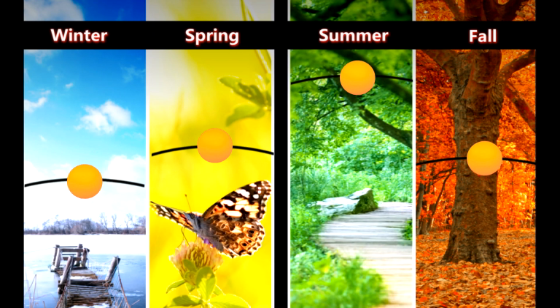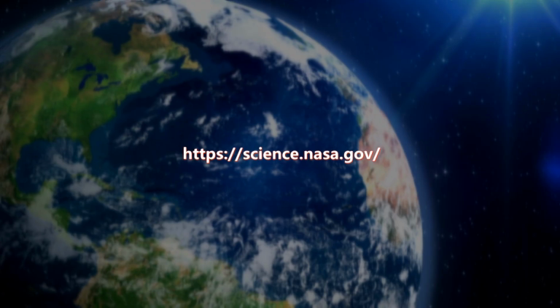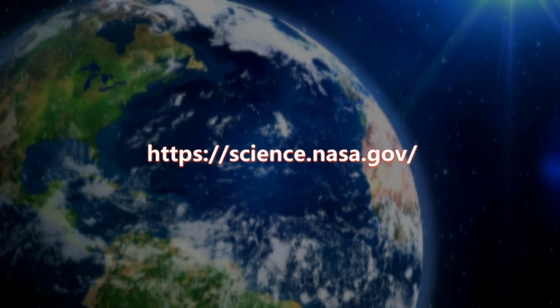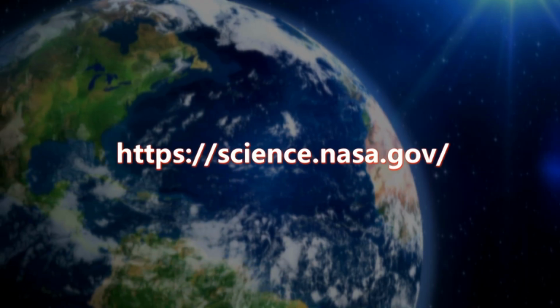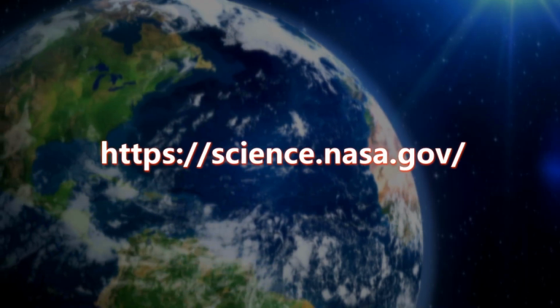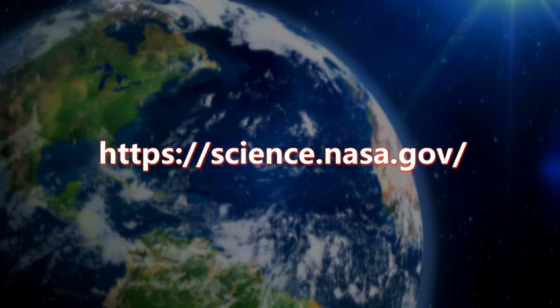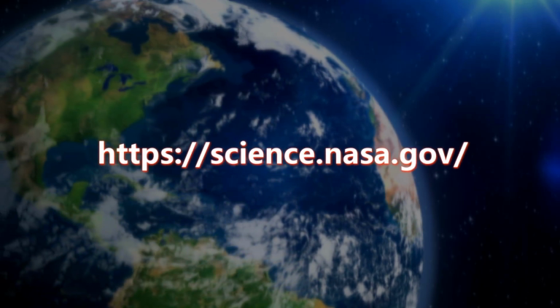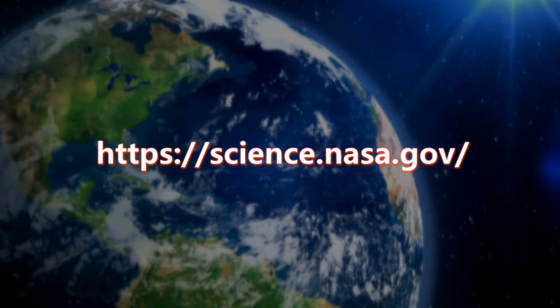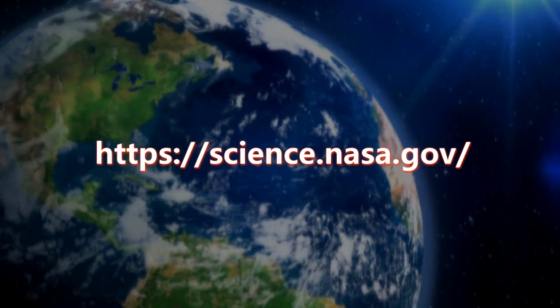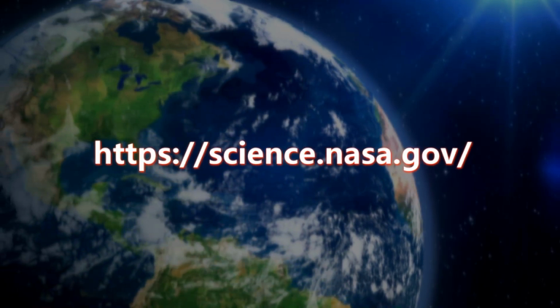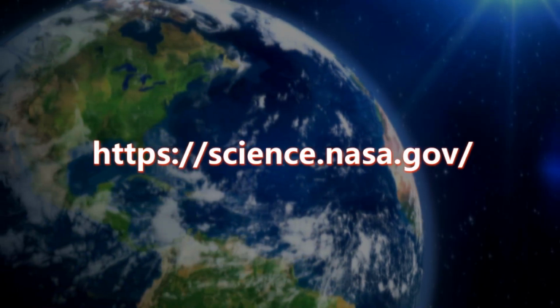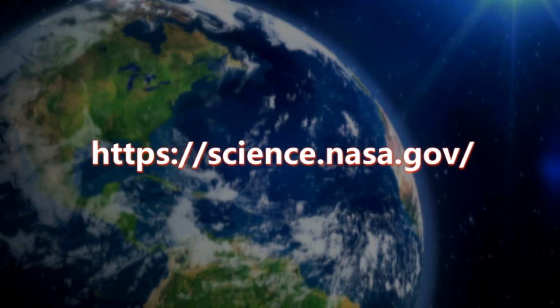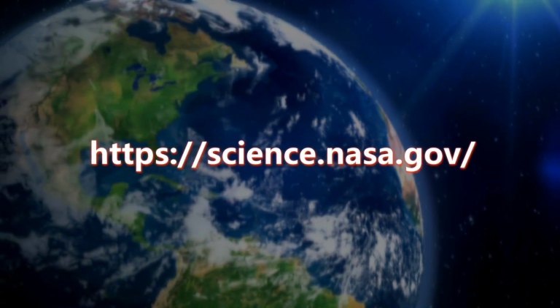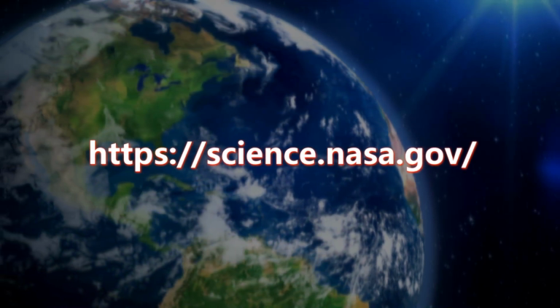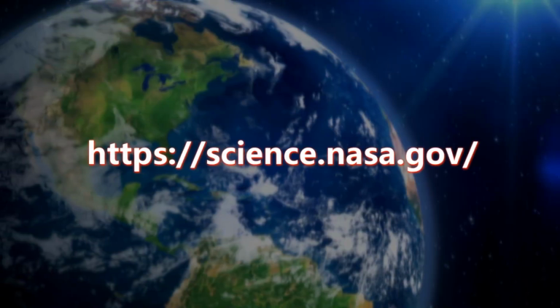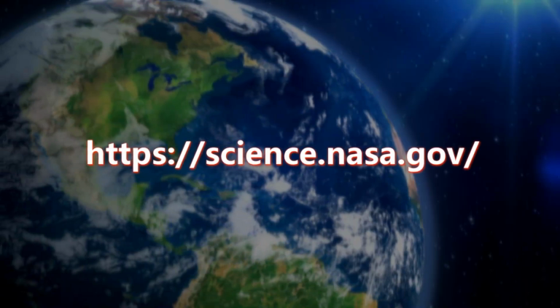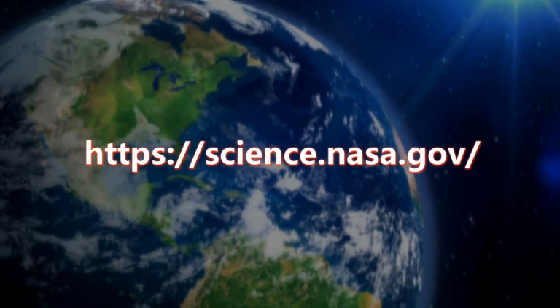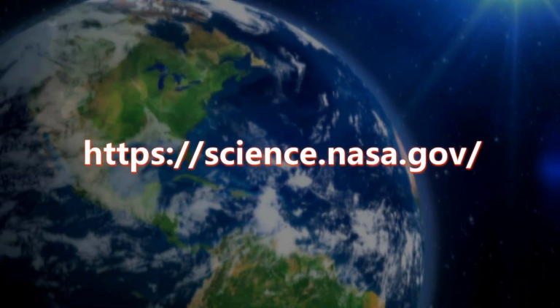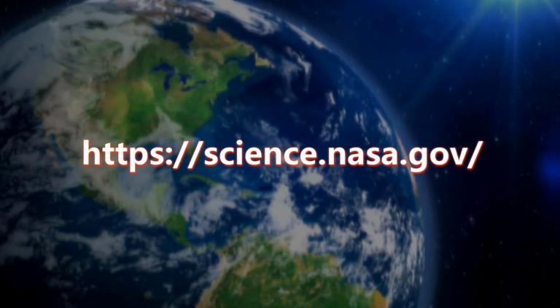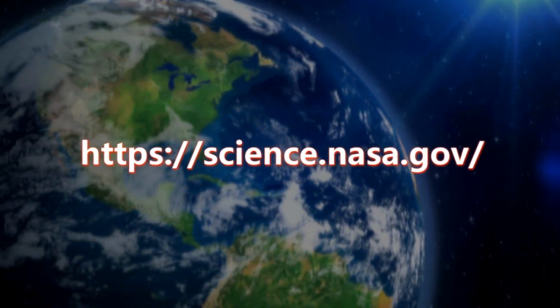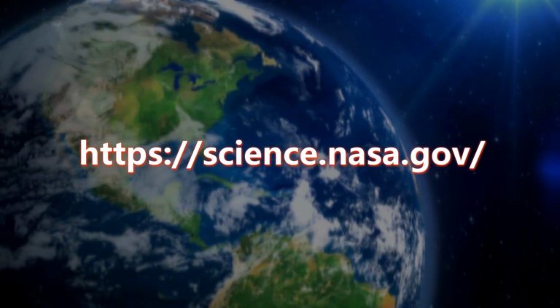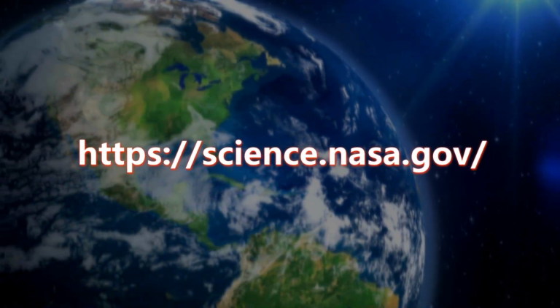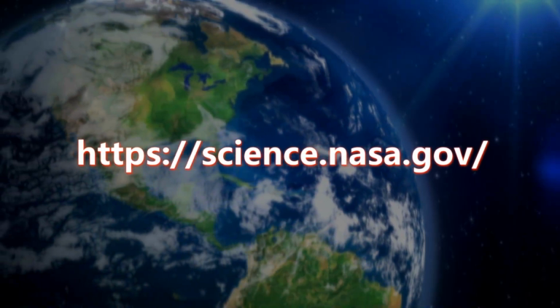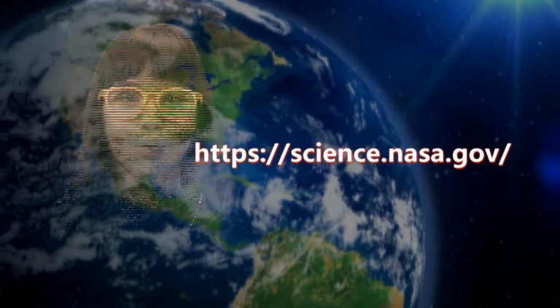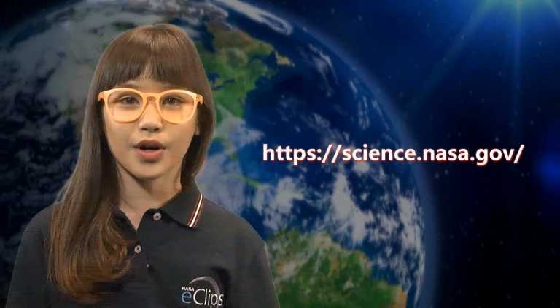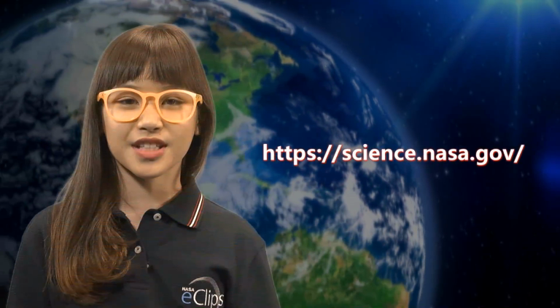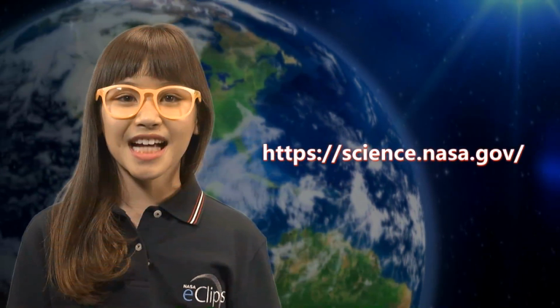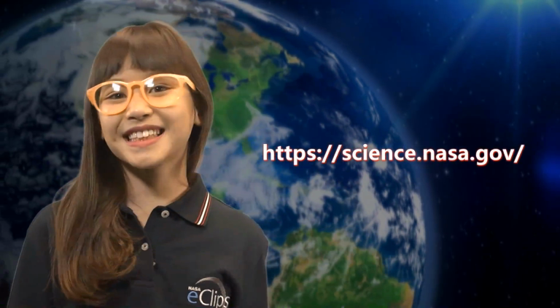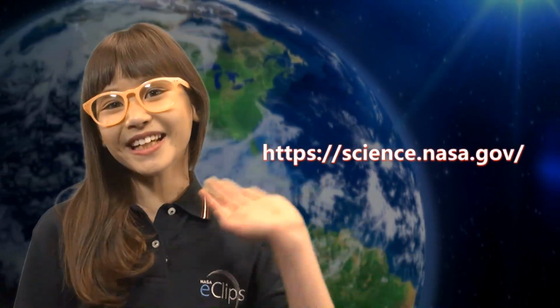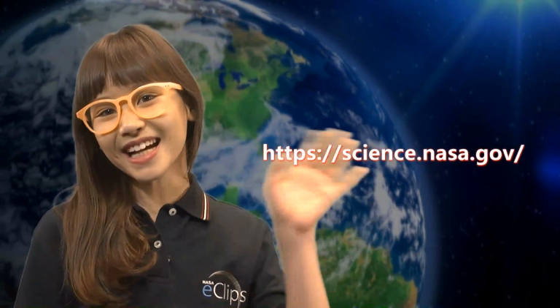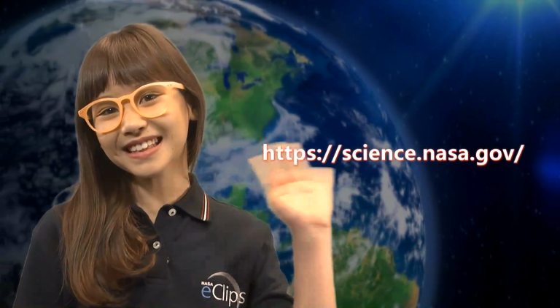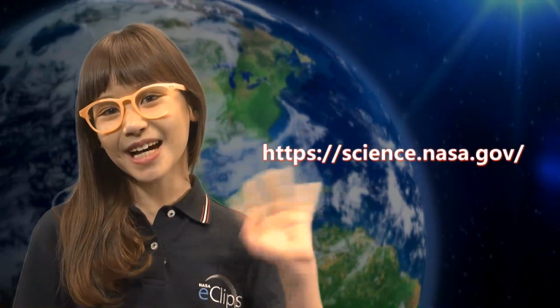Check out this NASA website to learn more about the connection between the Sun and our world. See you next time!